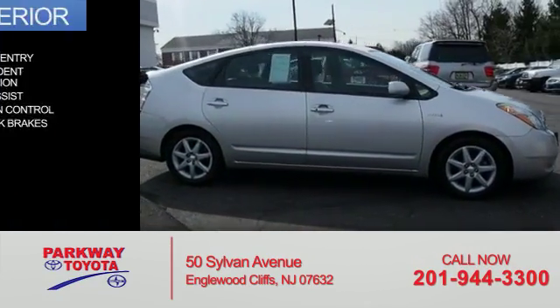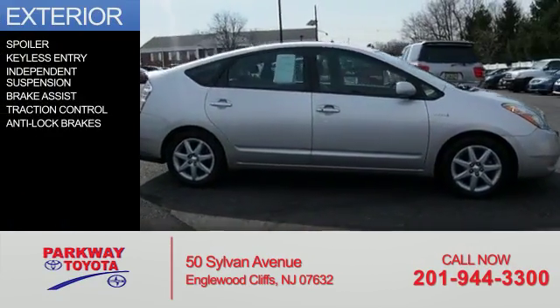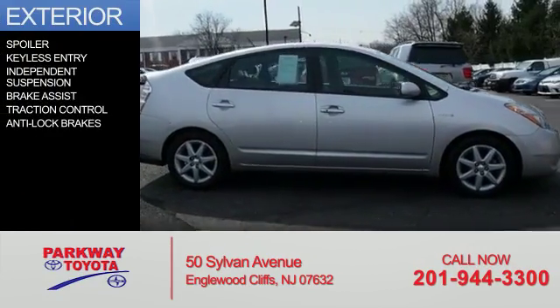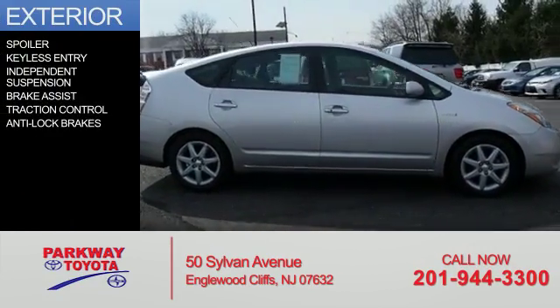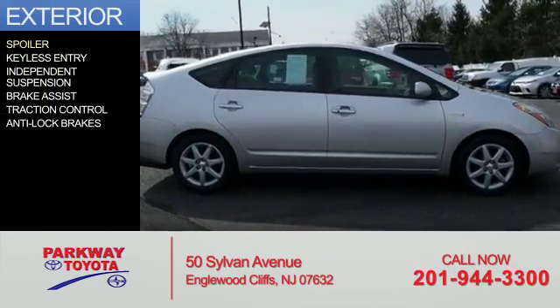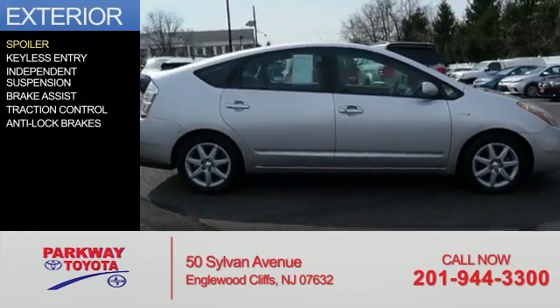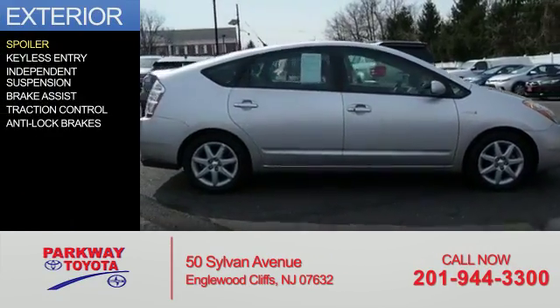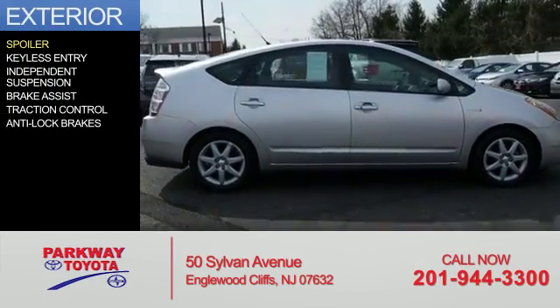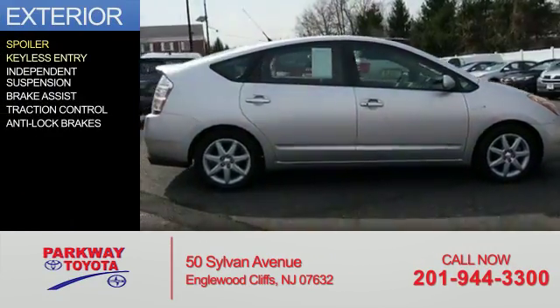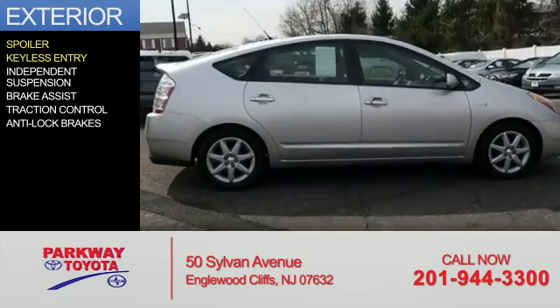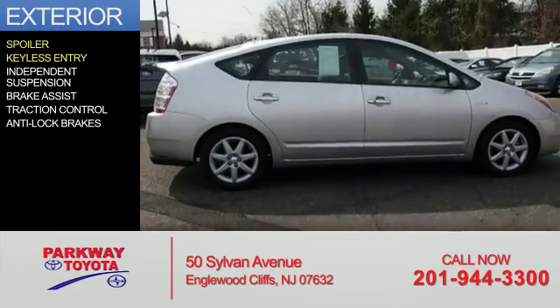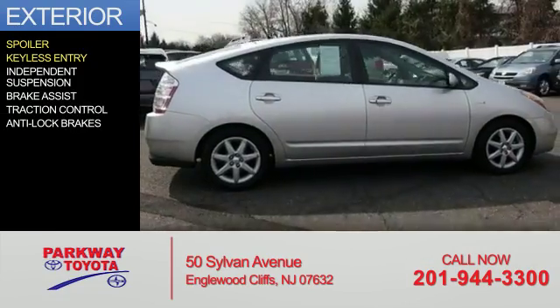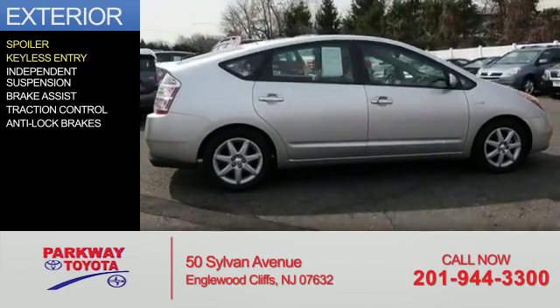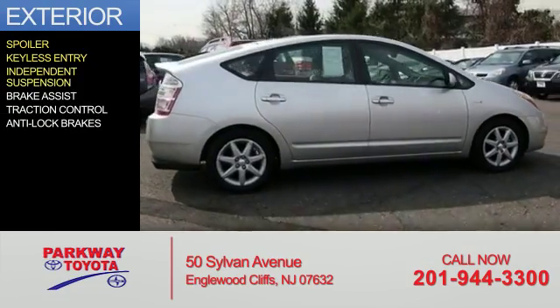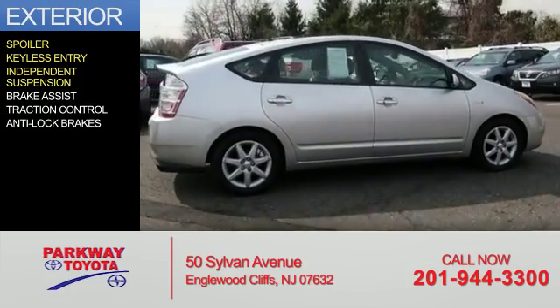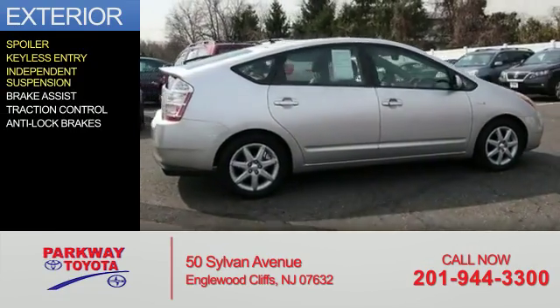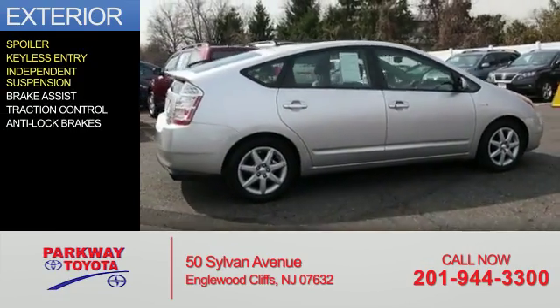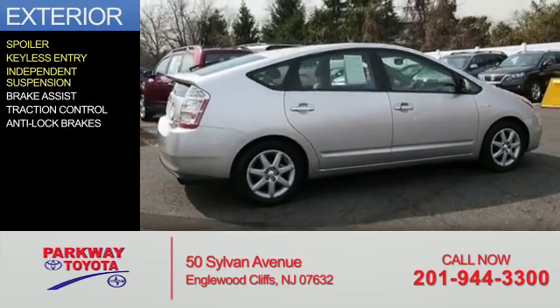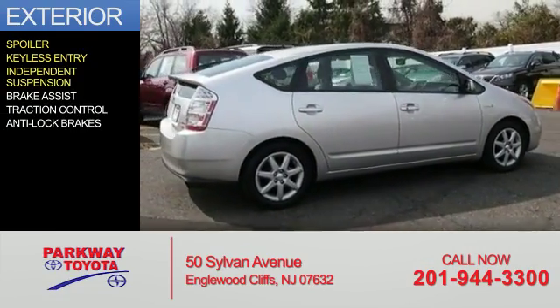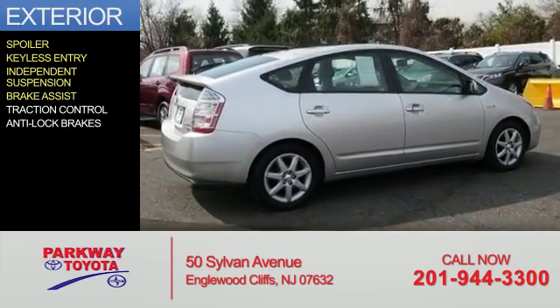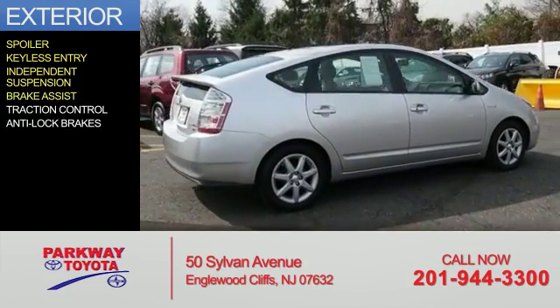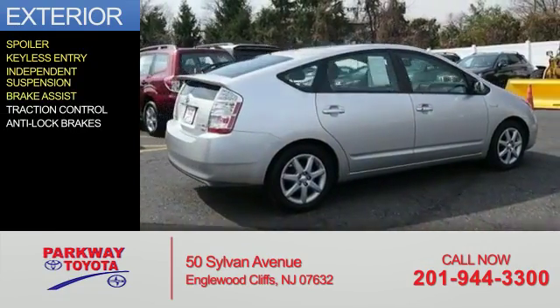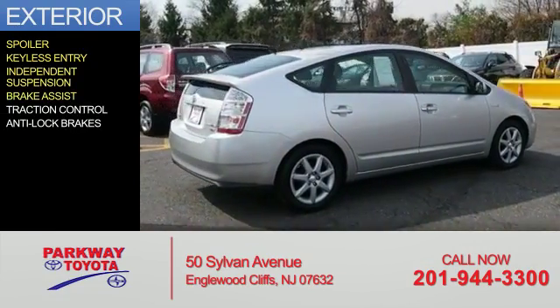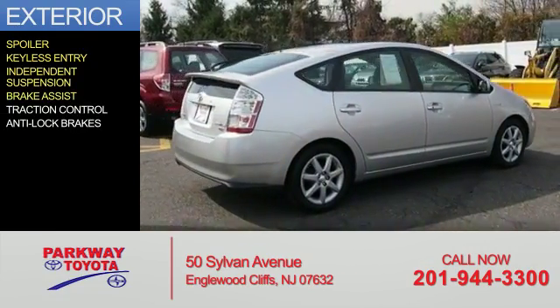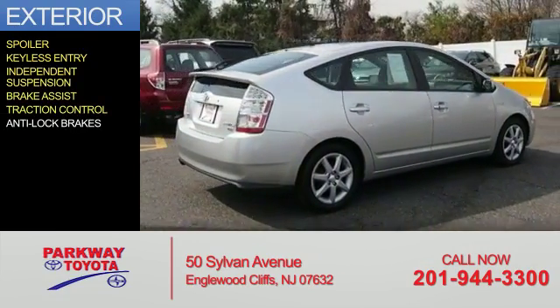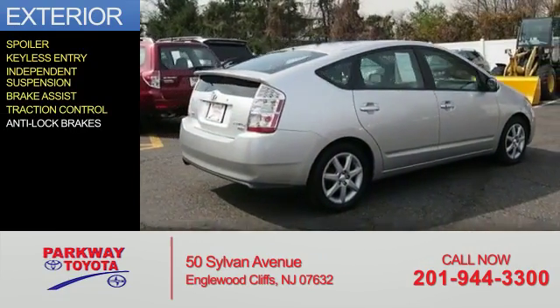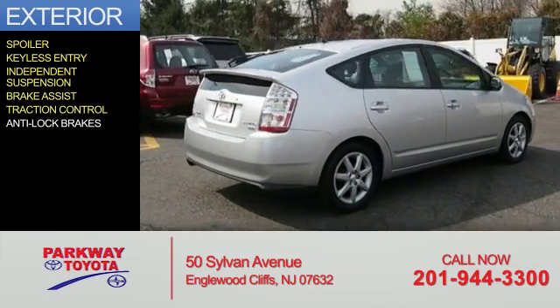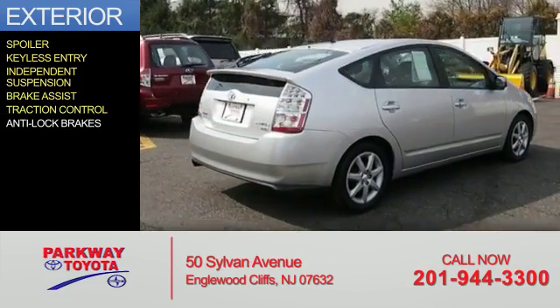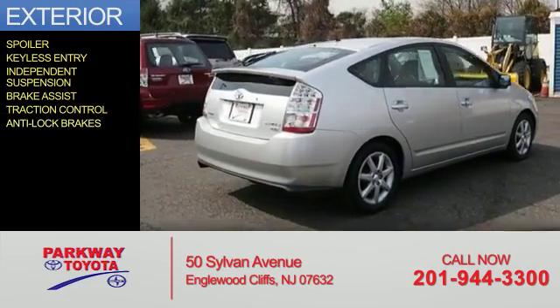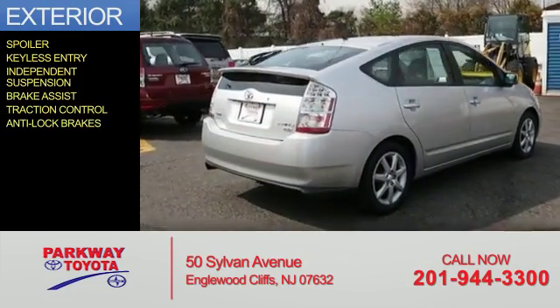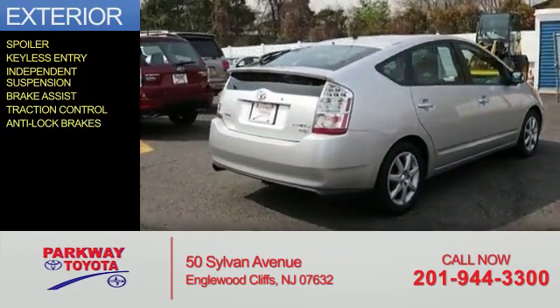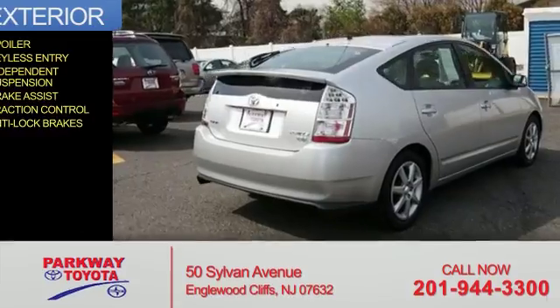The features include a spoiler, keyless entry, independent suspension, brake assist, traction control, and anti-lock brakes.